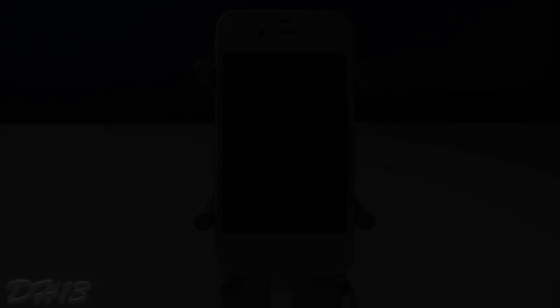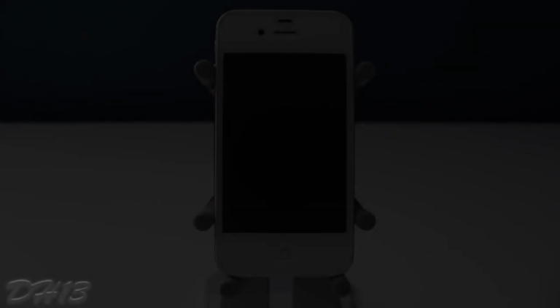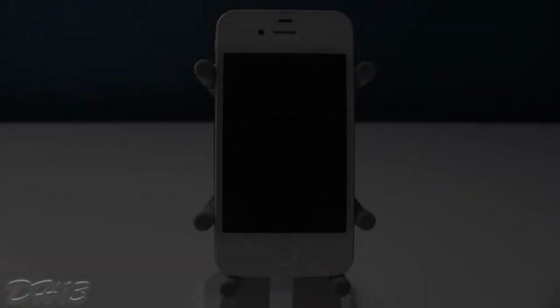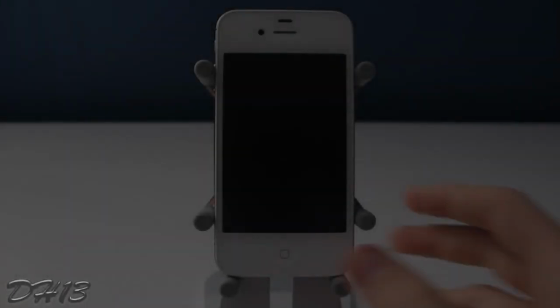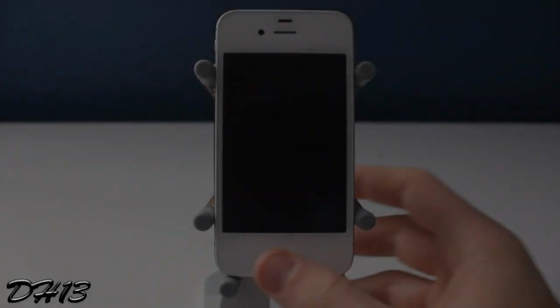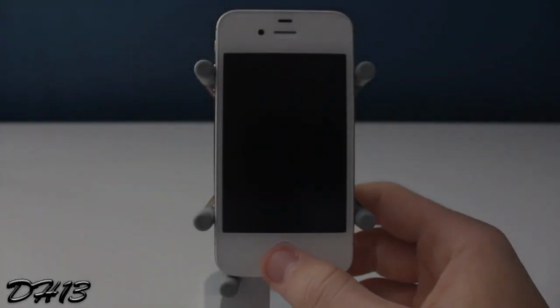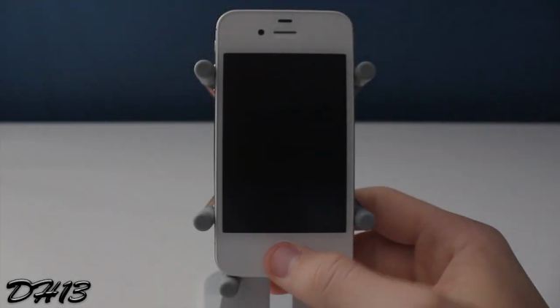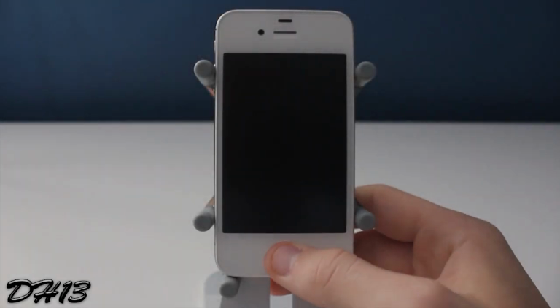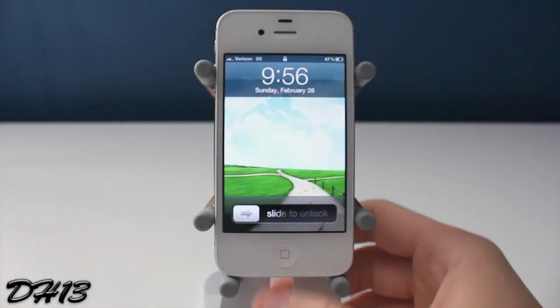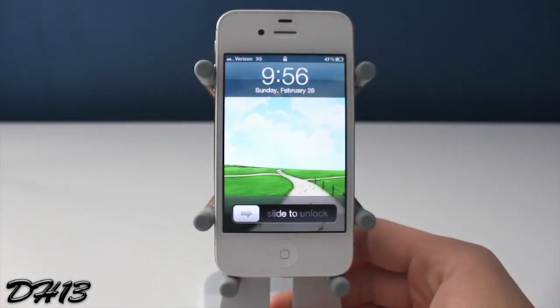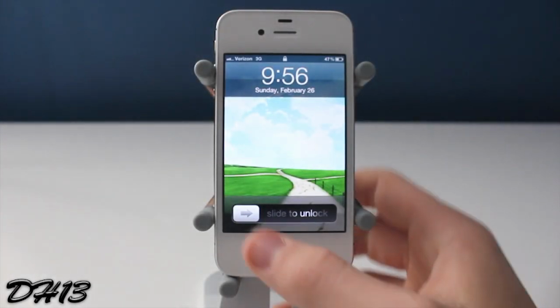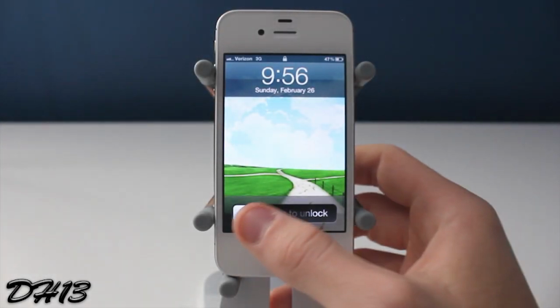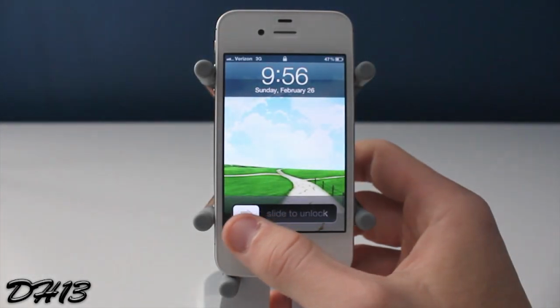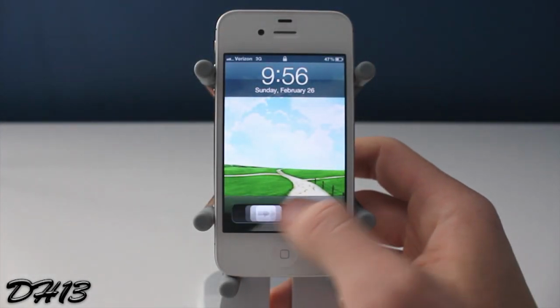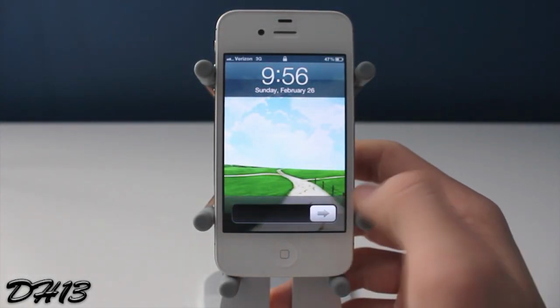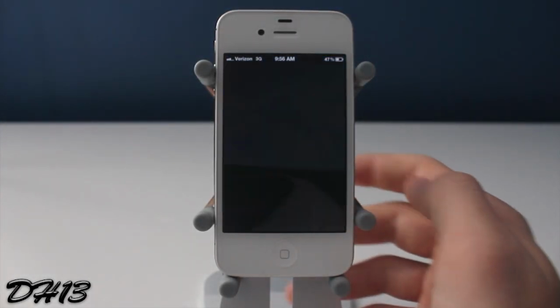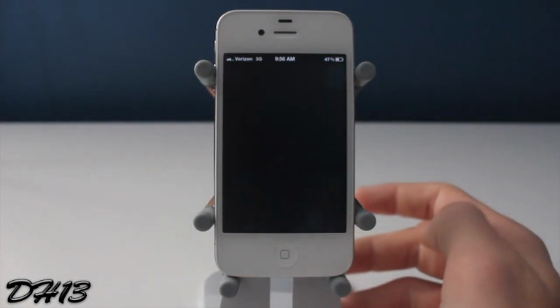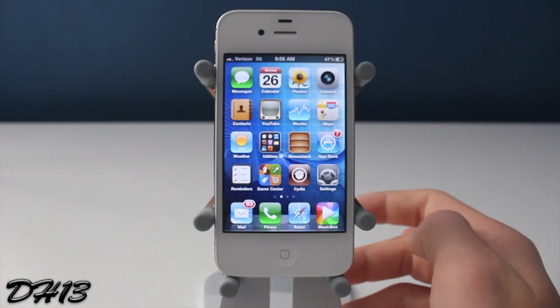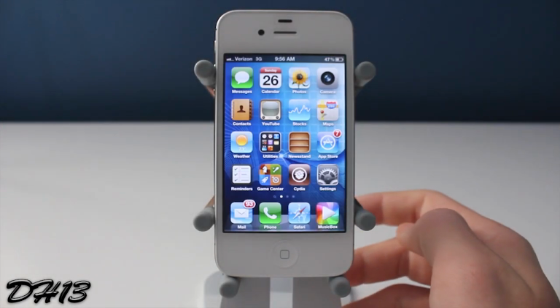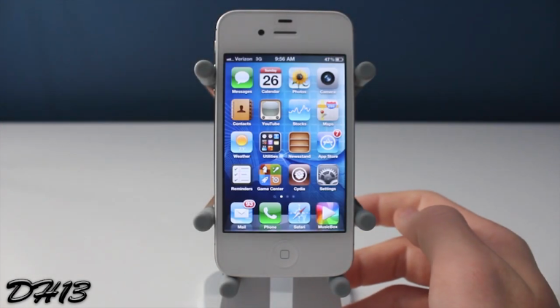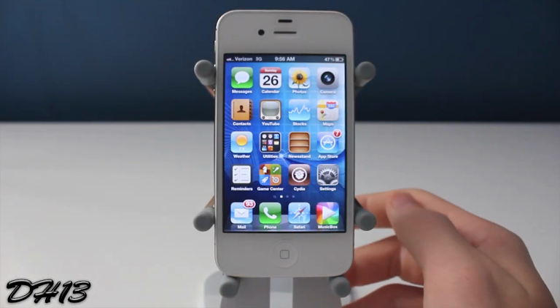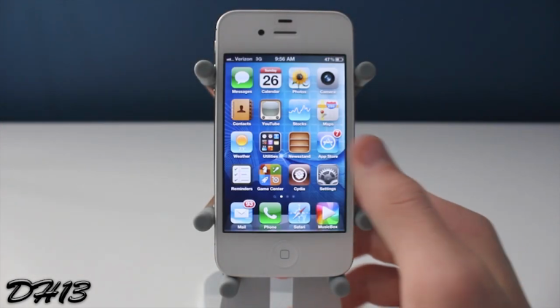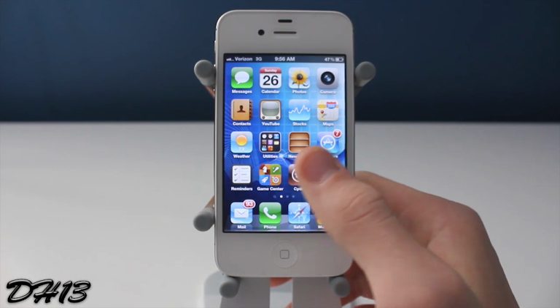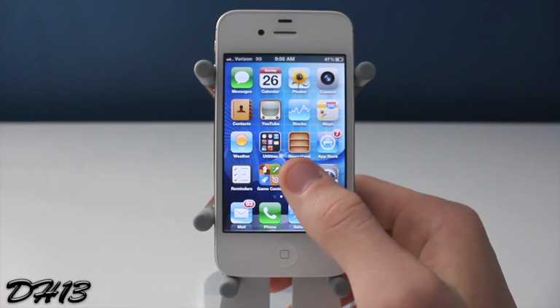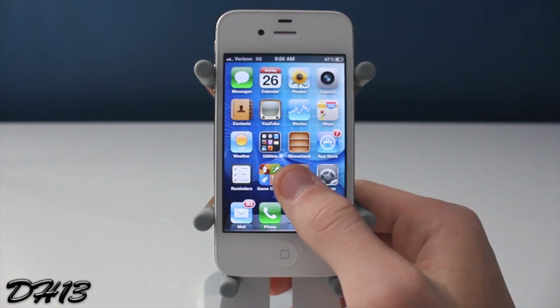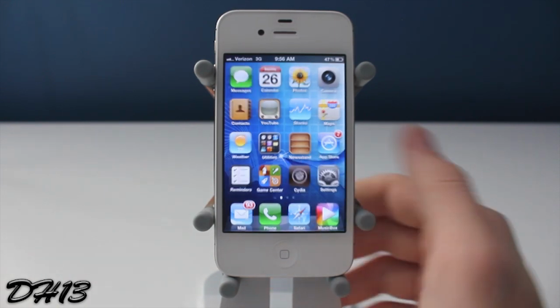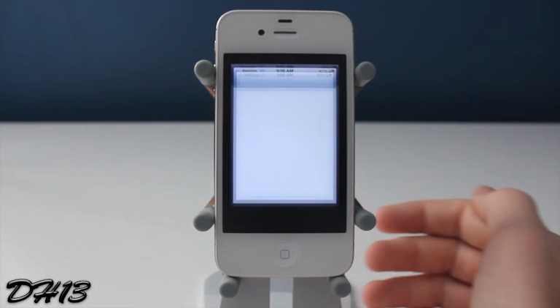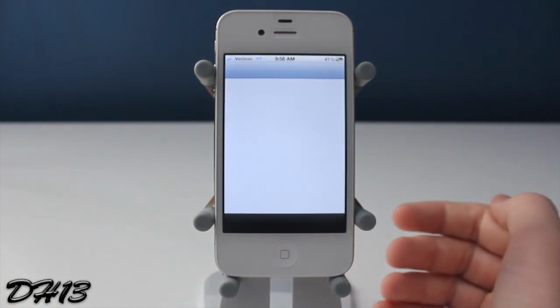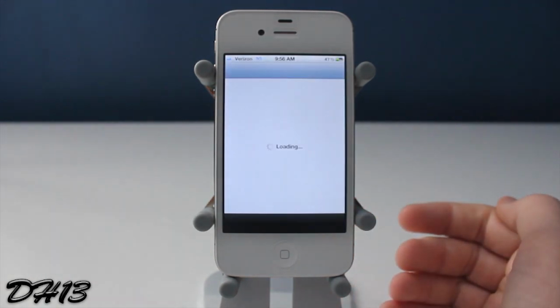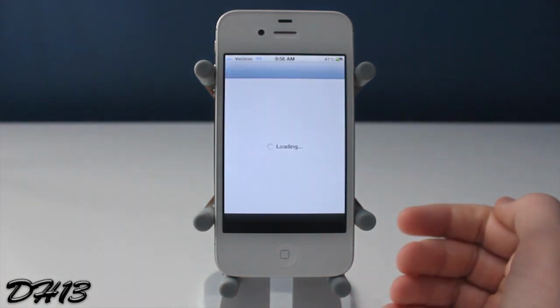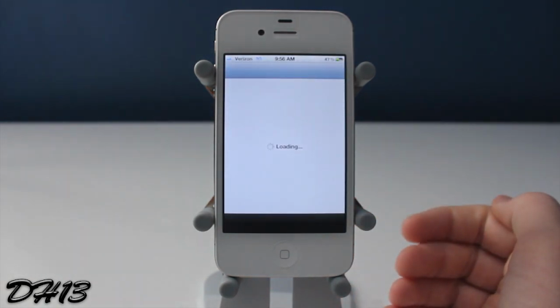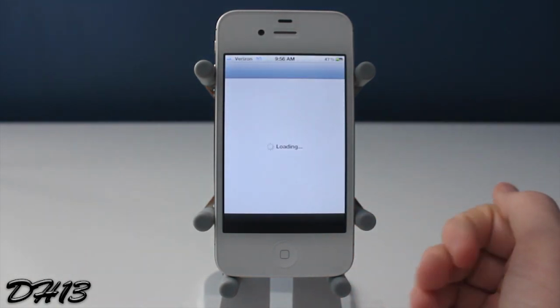Hello everyone, this is Dak13 with another video and in this one I'll be showing you all a brand new tweak called Swipe Siri.